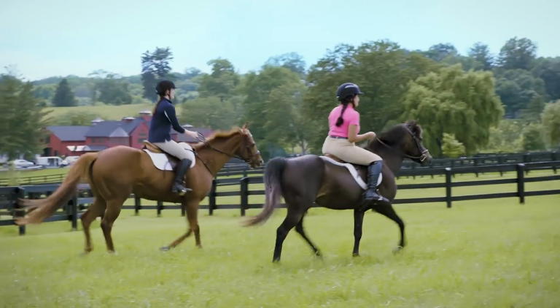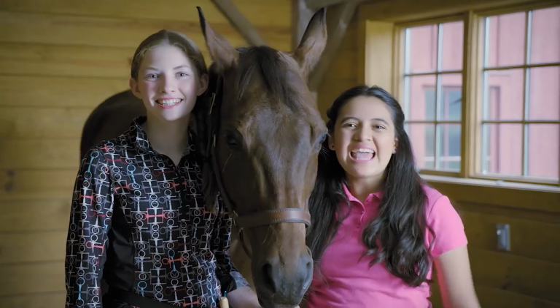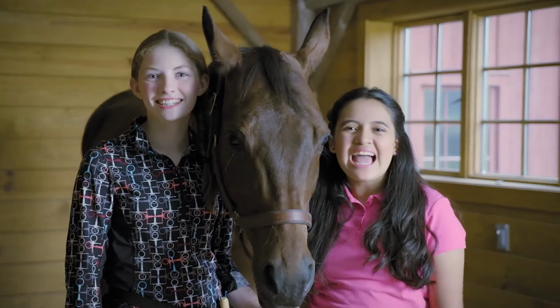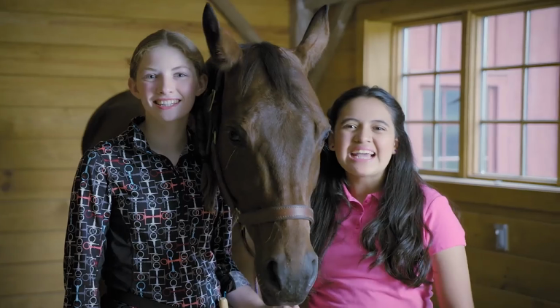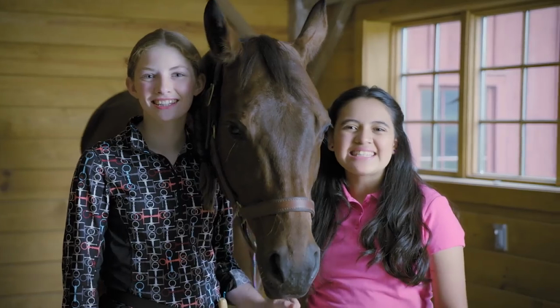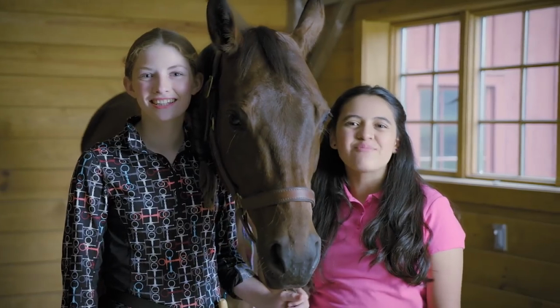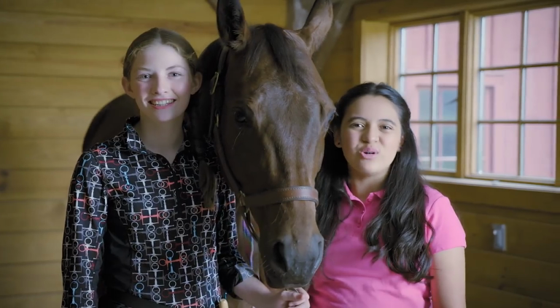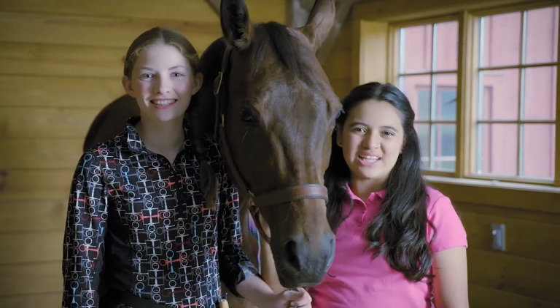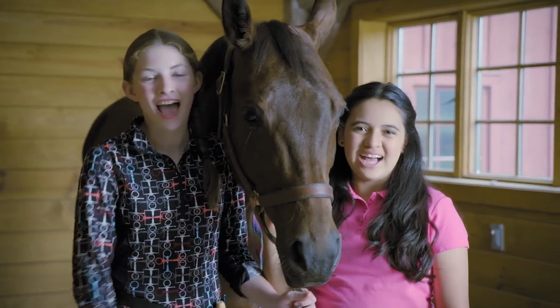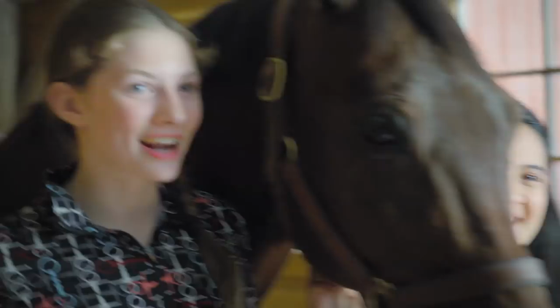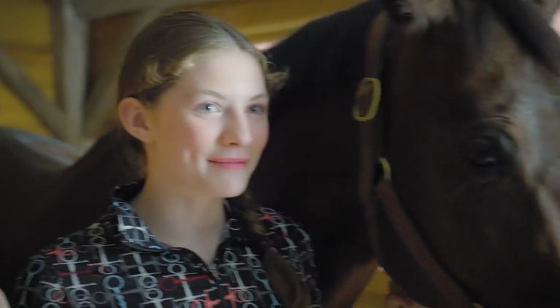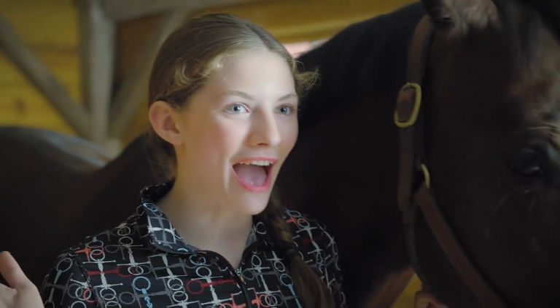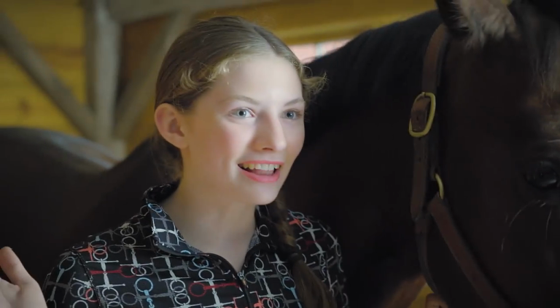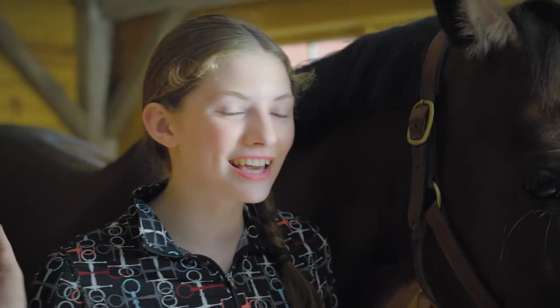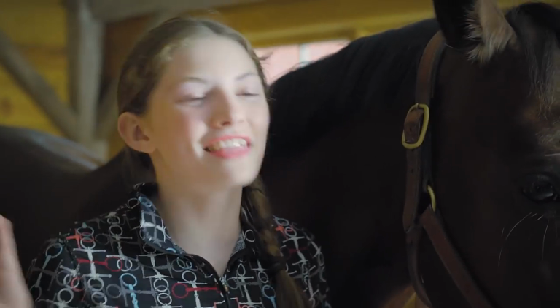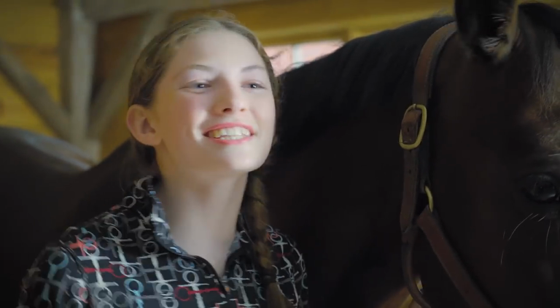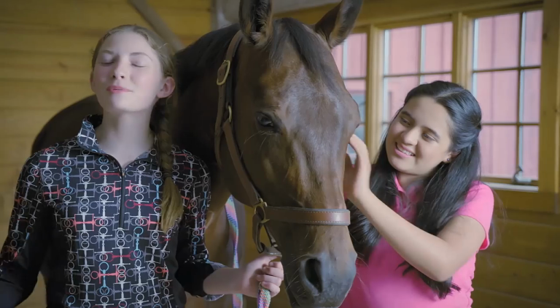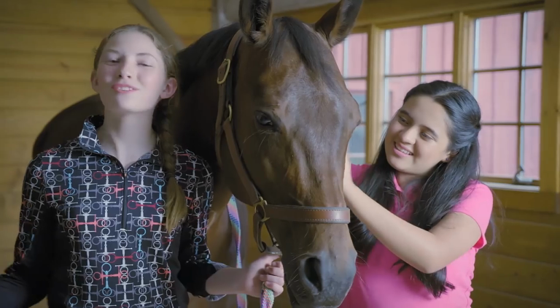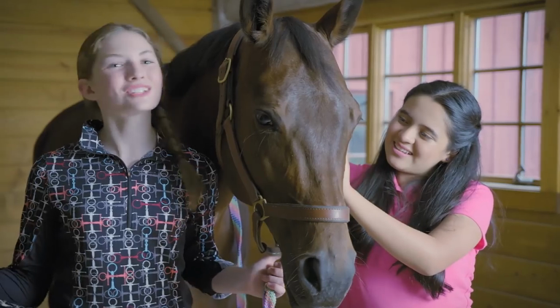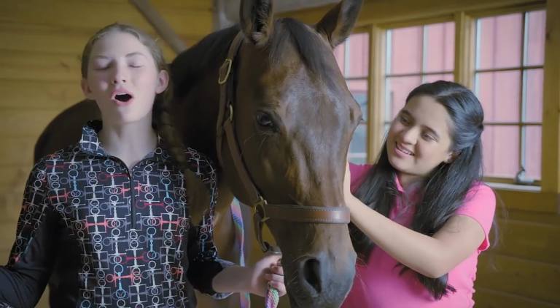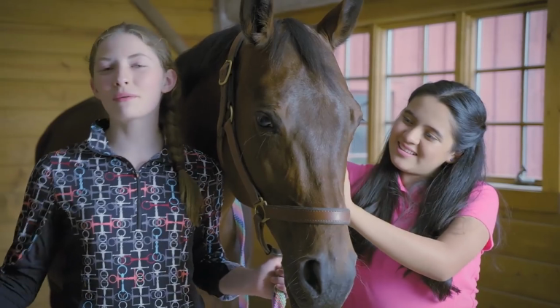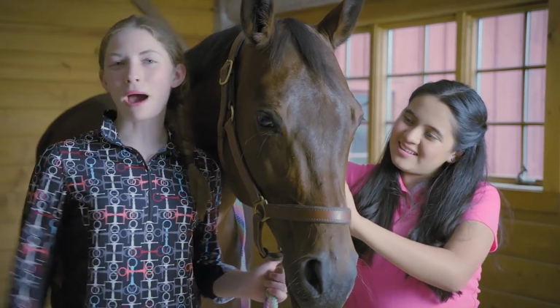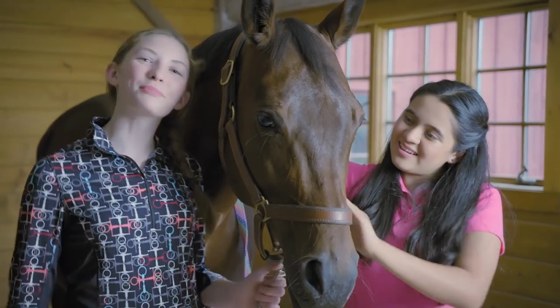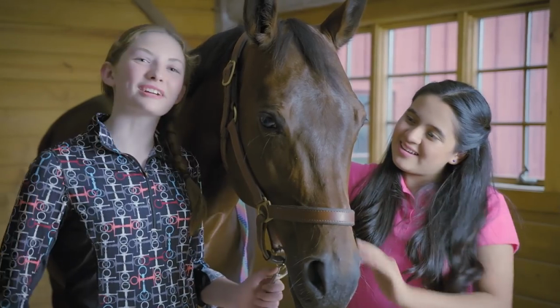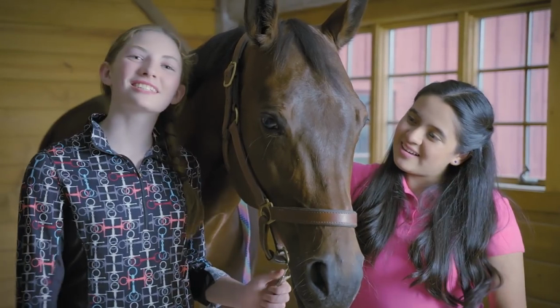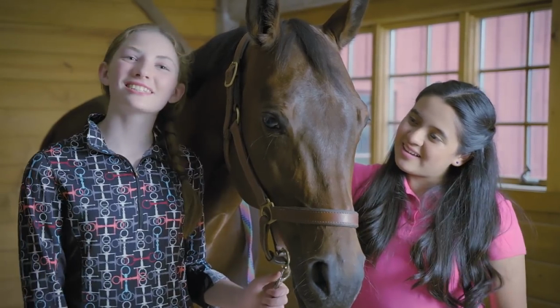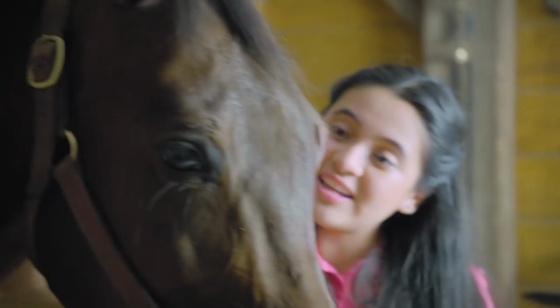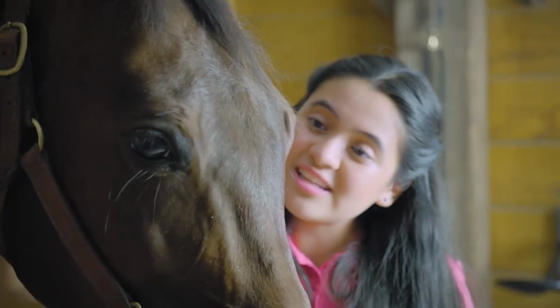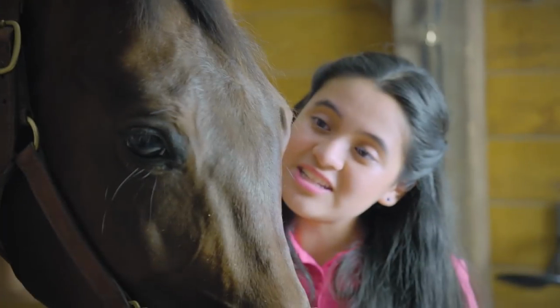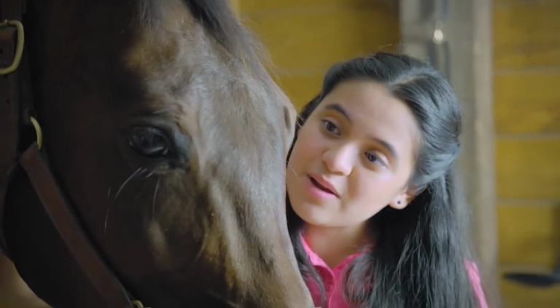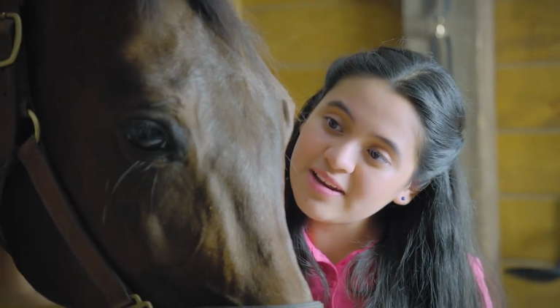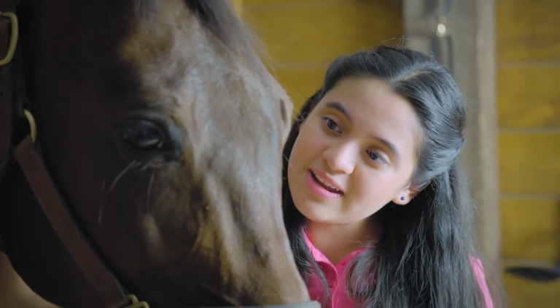Hey guys, I'm Rosa, and I'm Halle, and this episode is all about braids. Ready to get your hair braided?